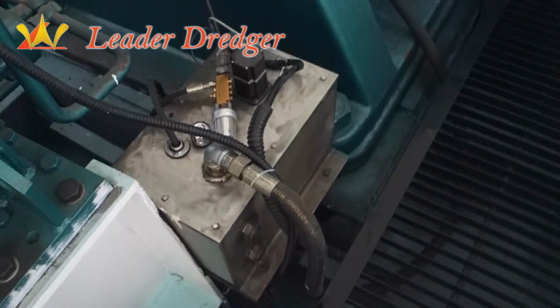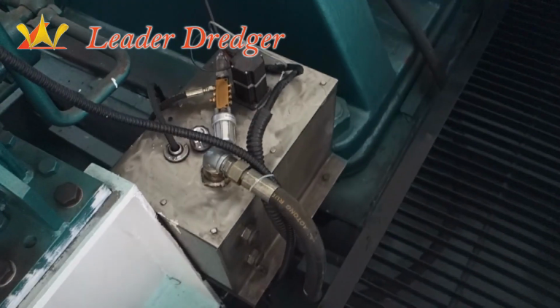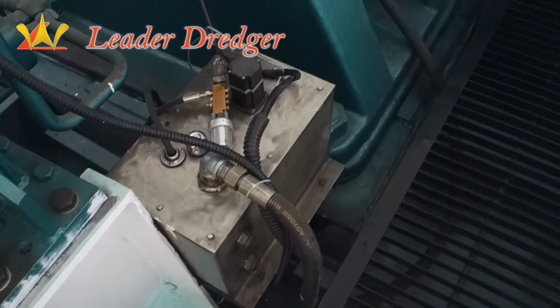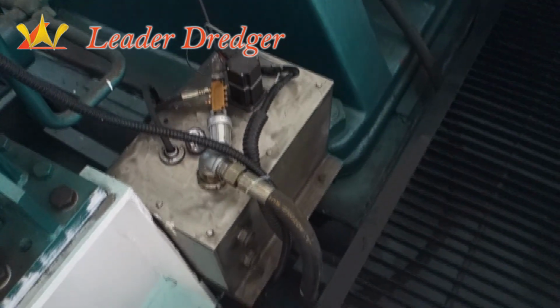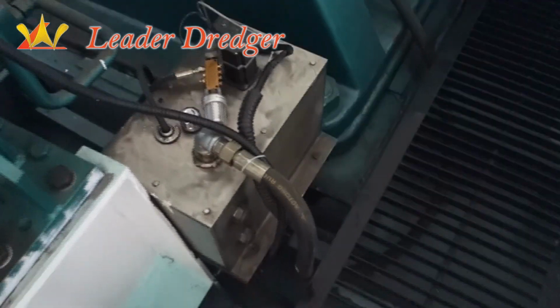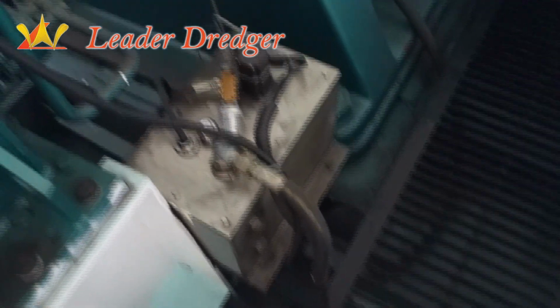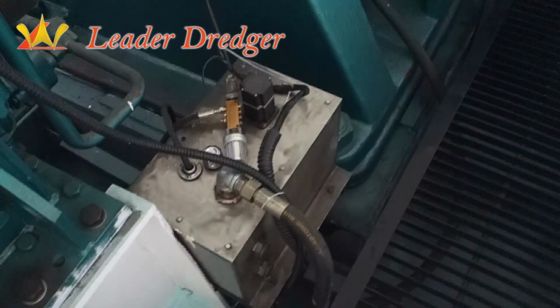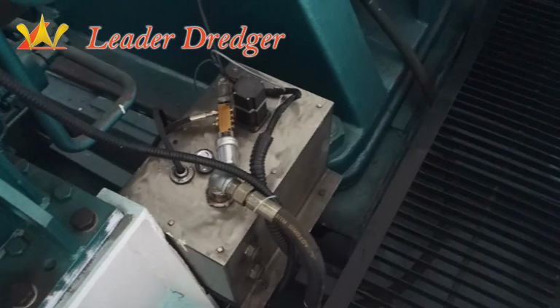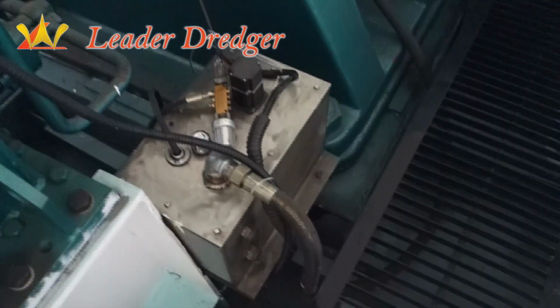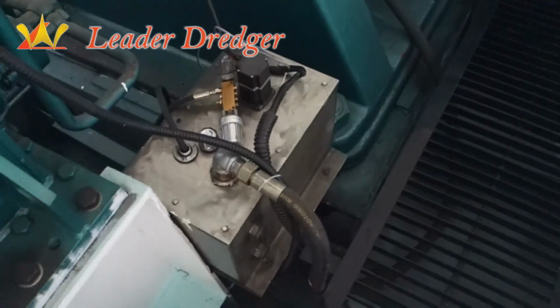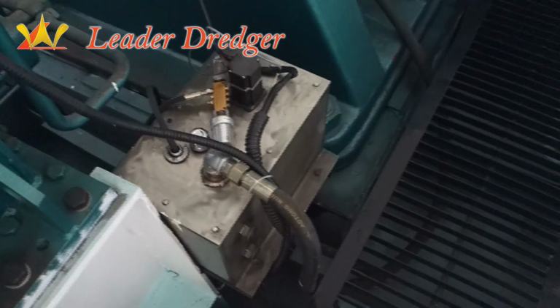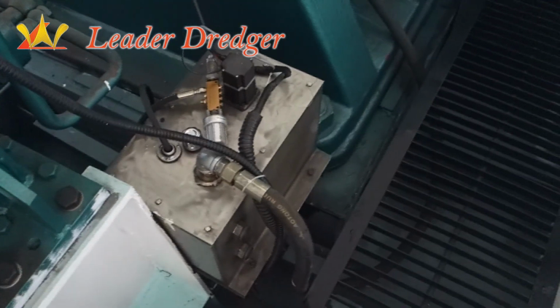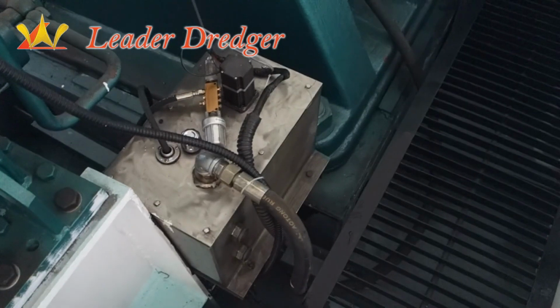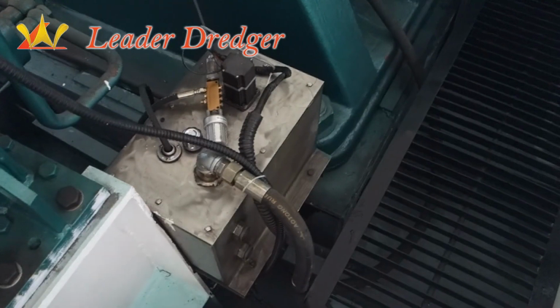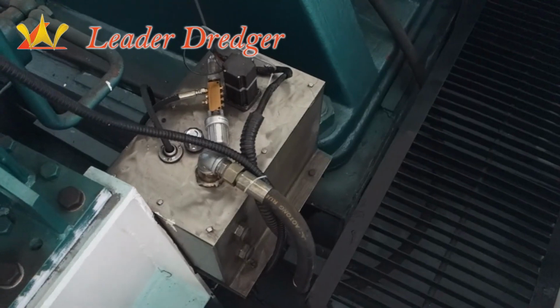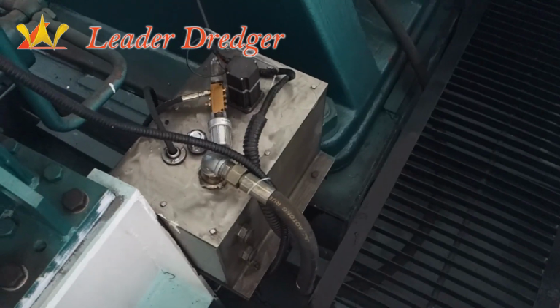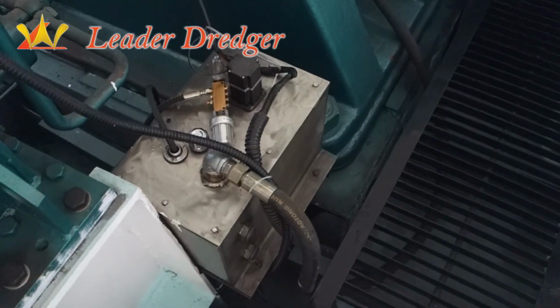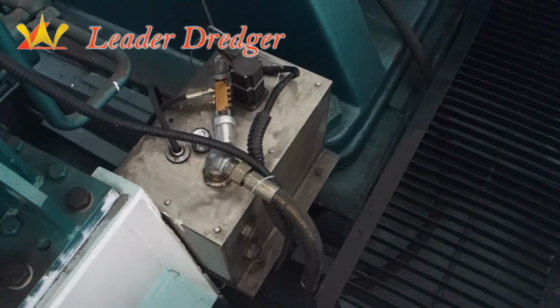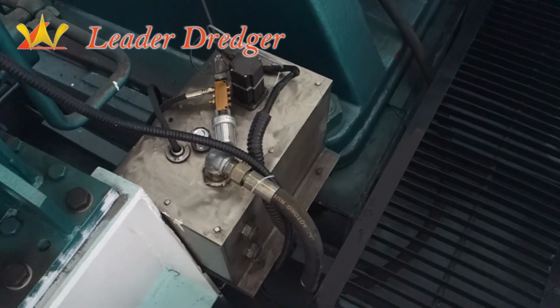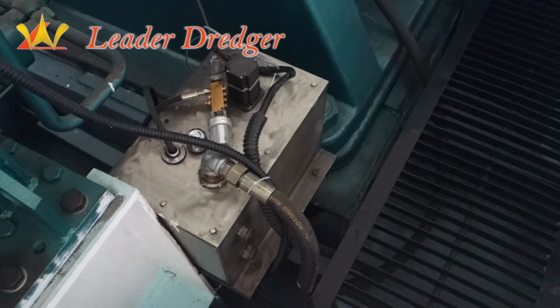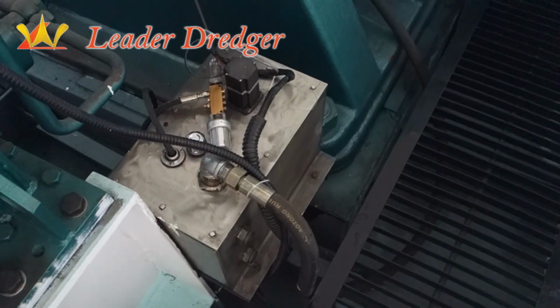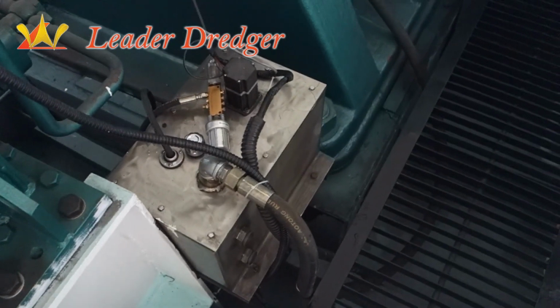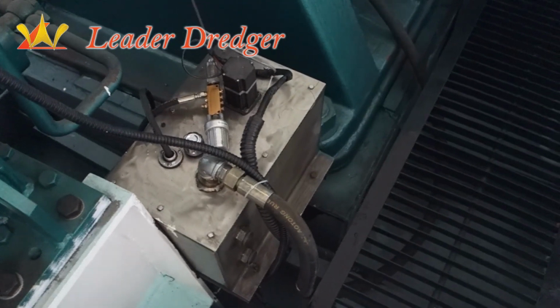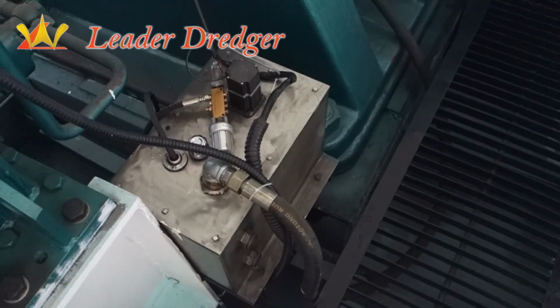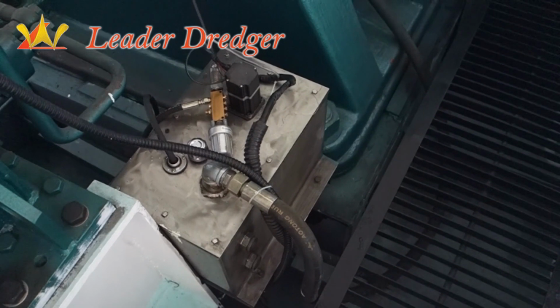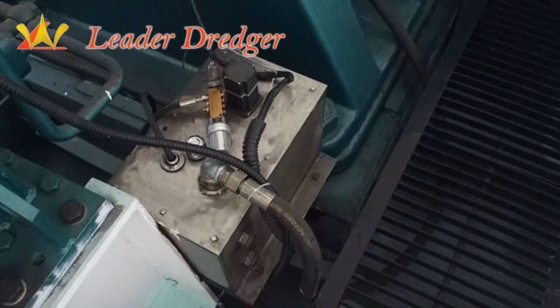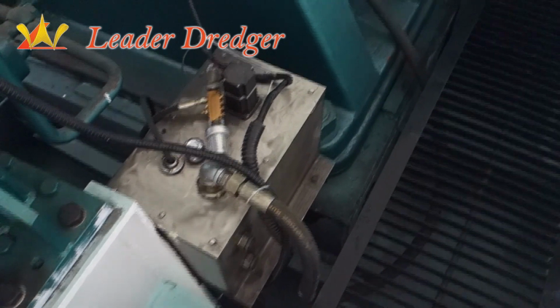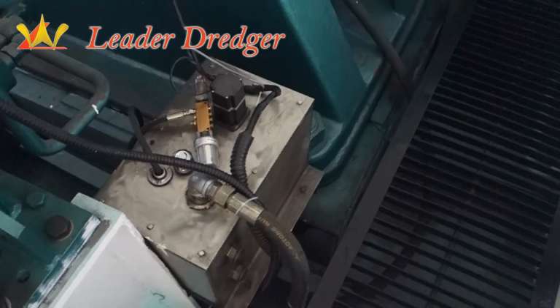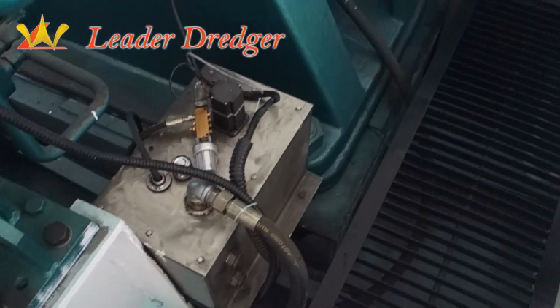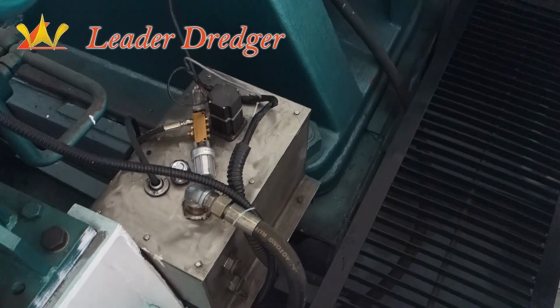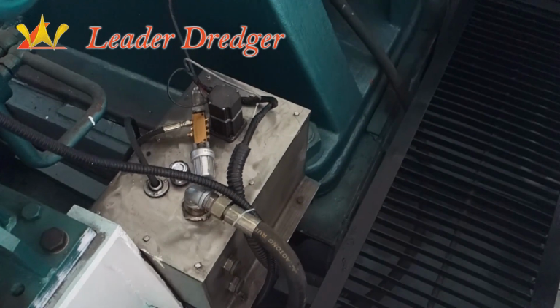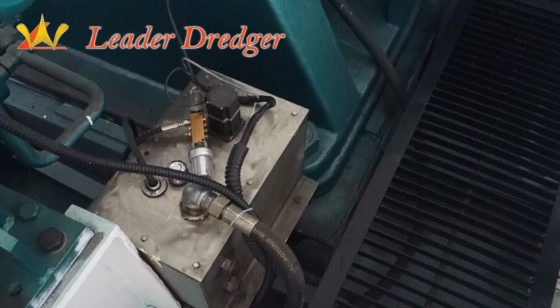This is the lubrication system for the gravel pump.